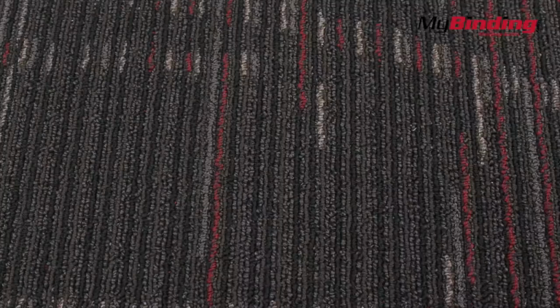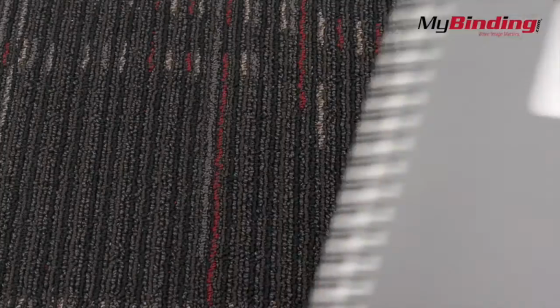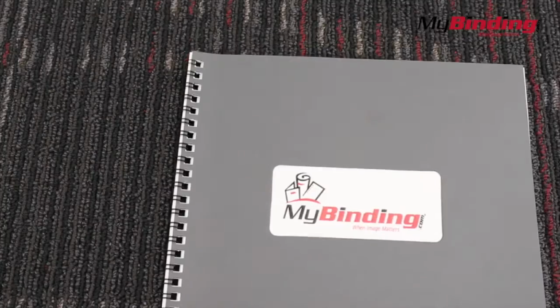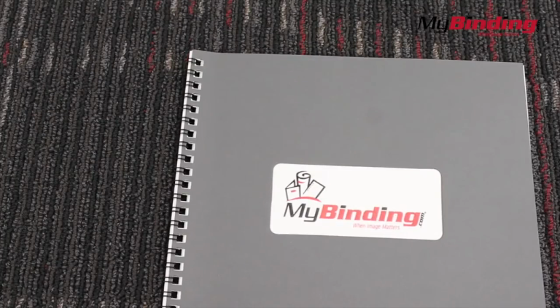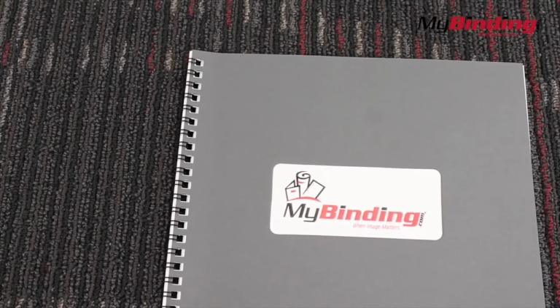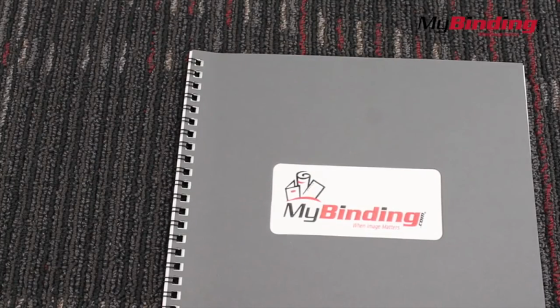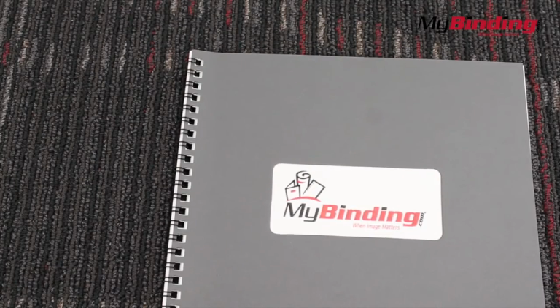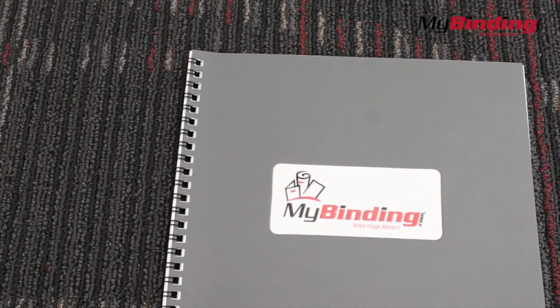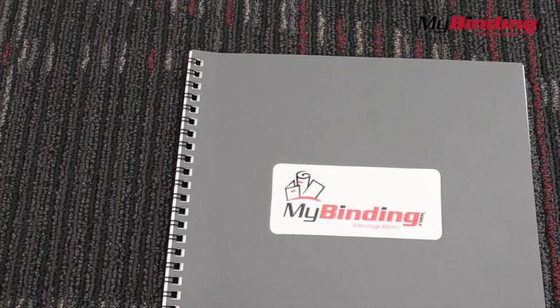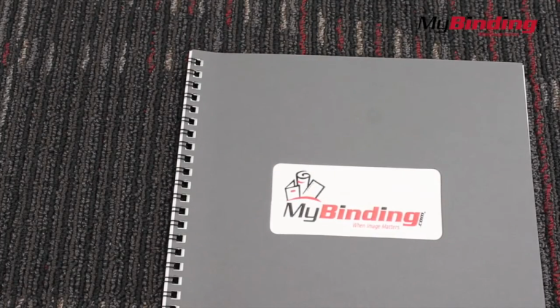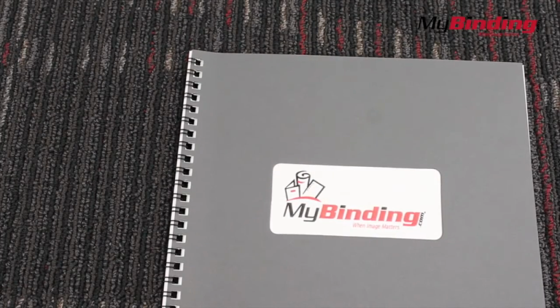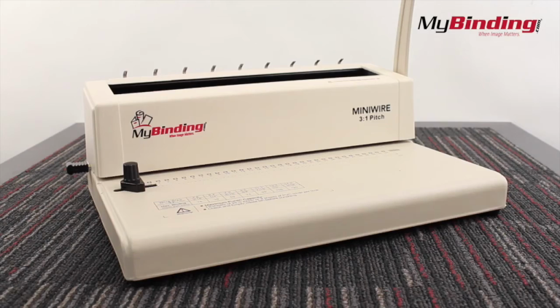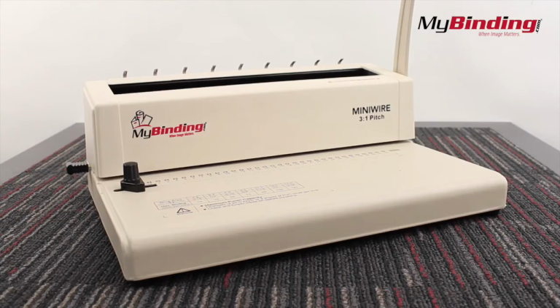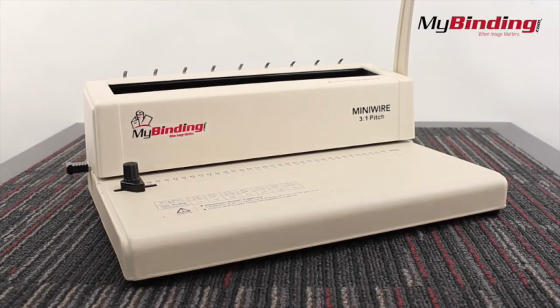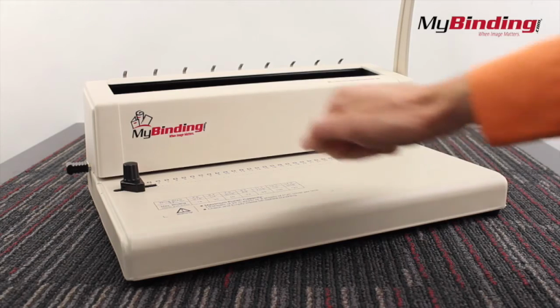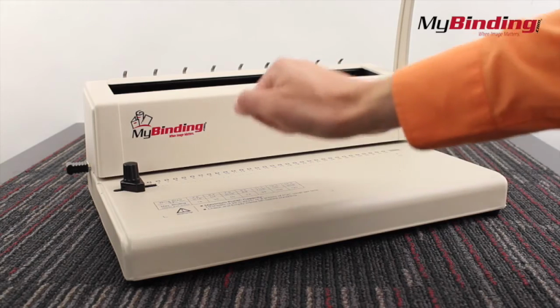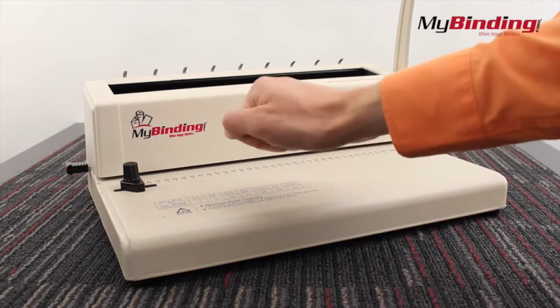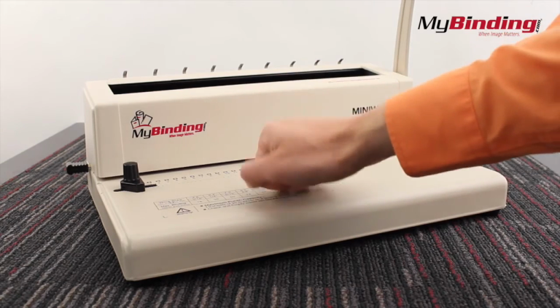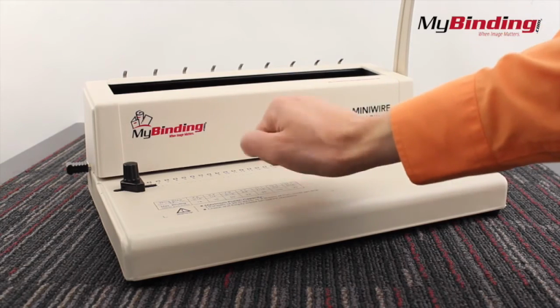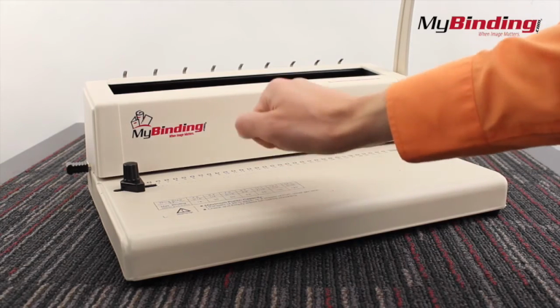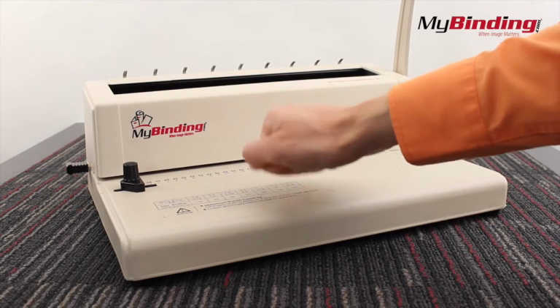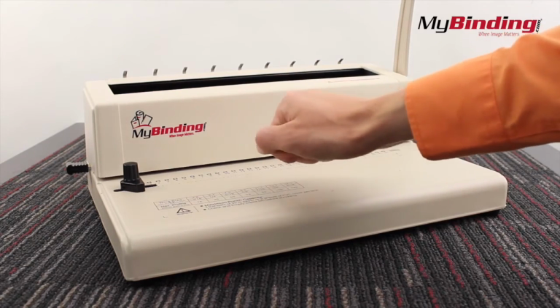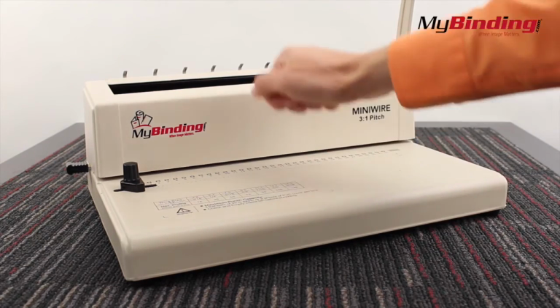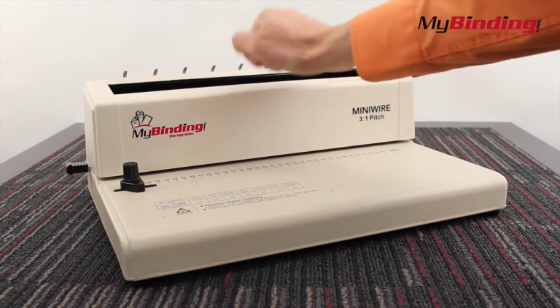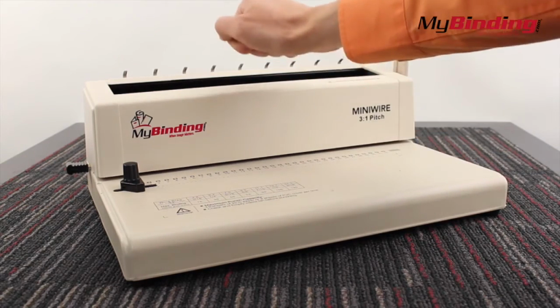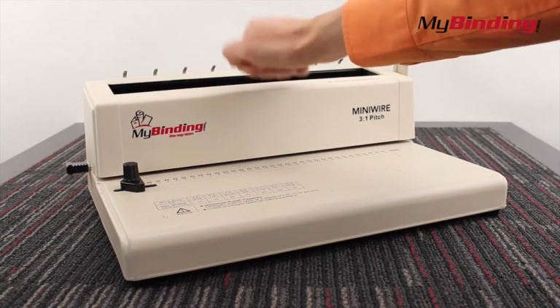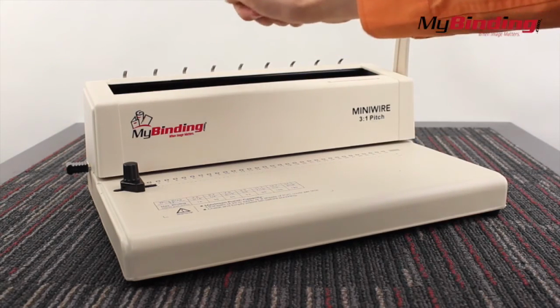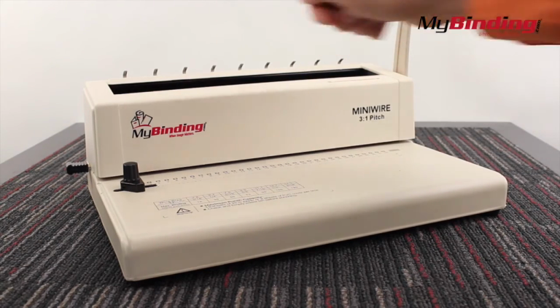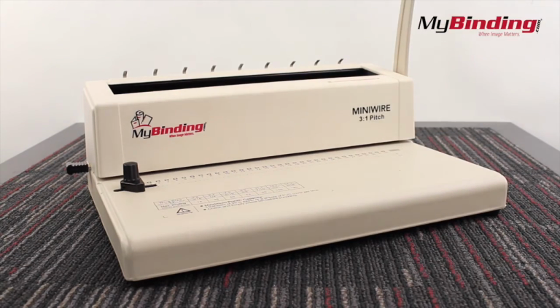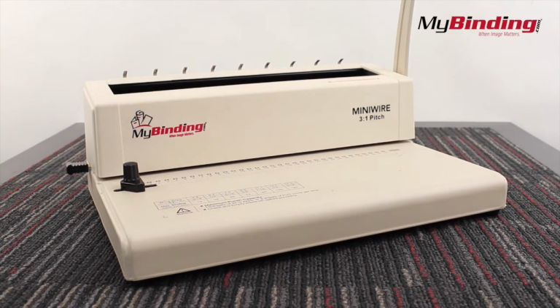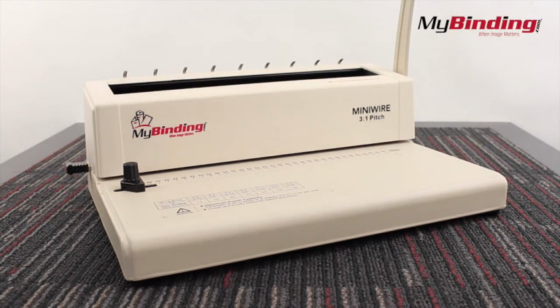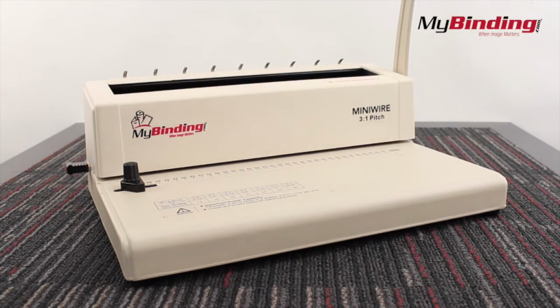And that's a wired bound book. The mini wire is made almost completely of metal. The only plastic is covered over the punching mechanism.